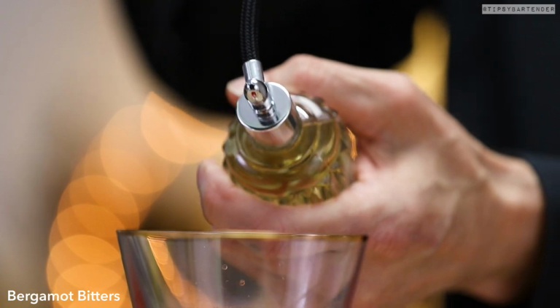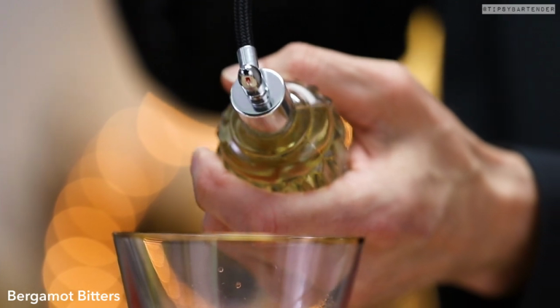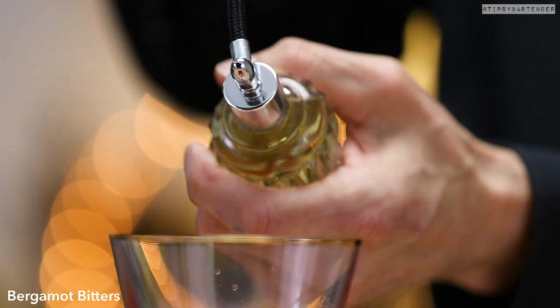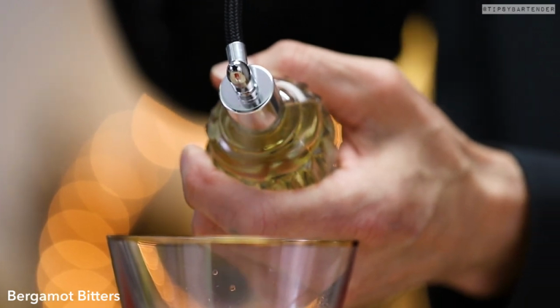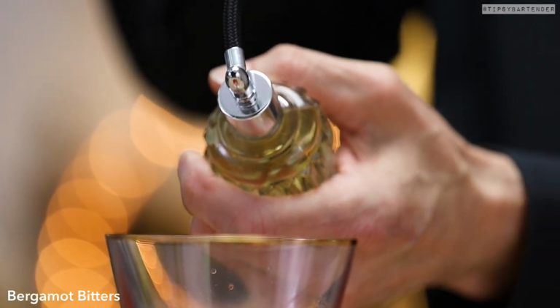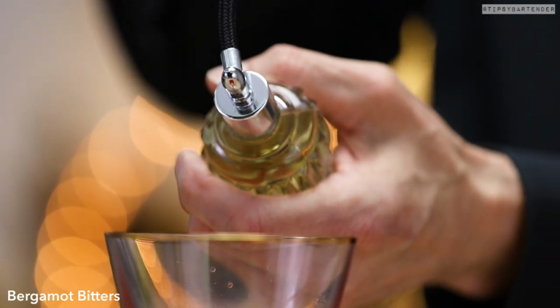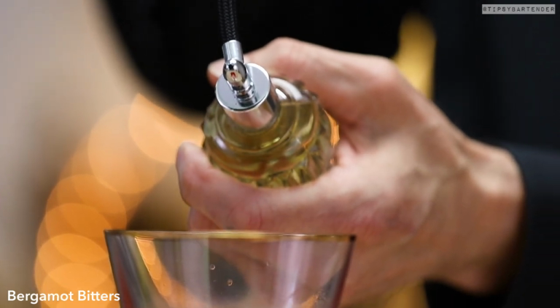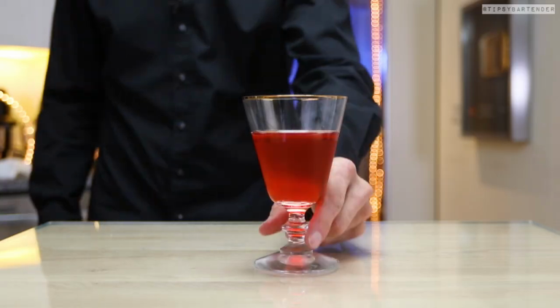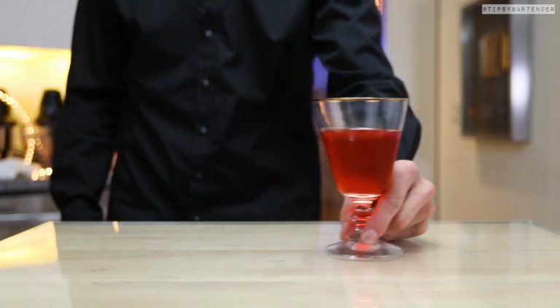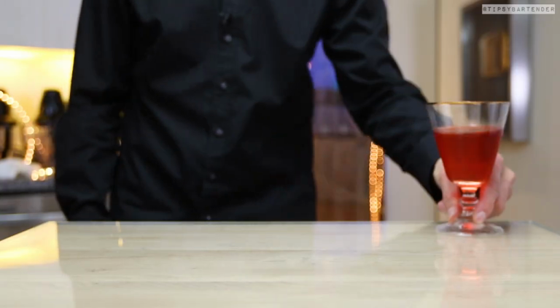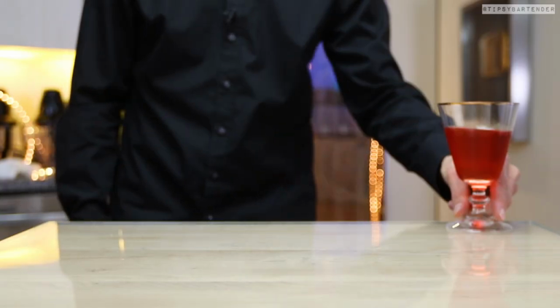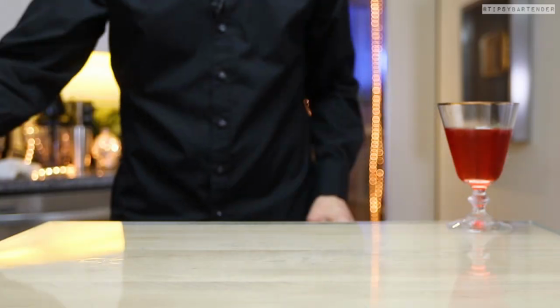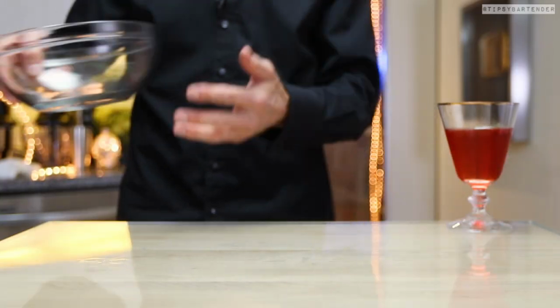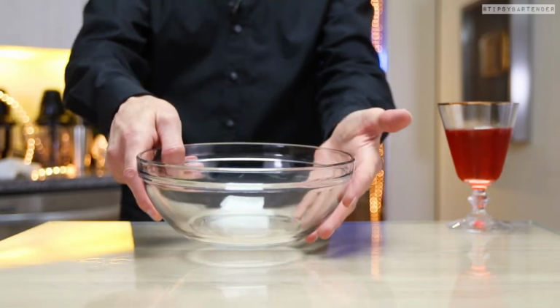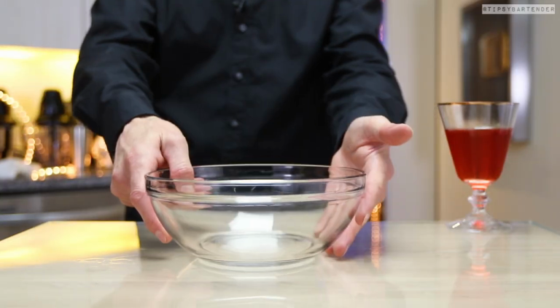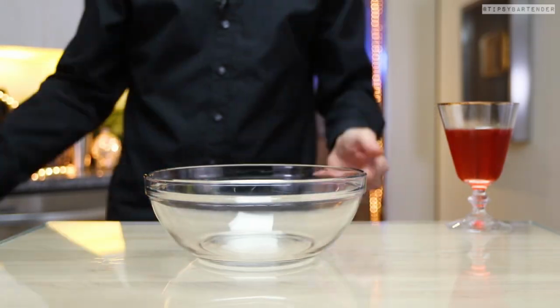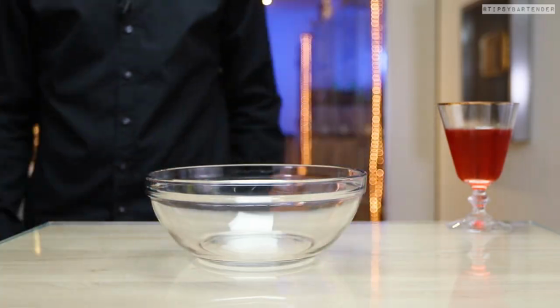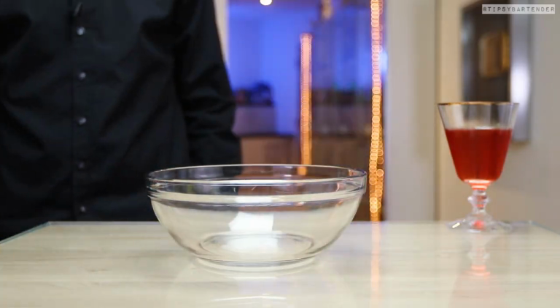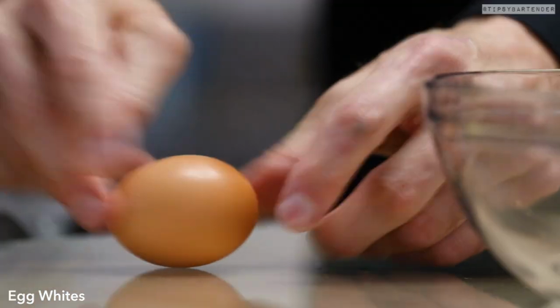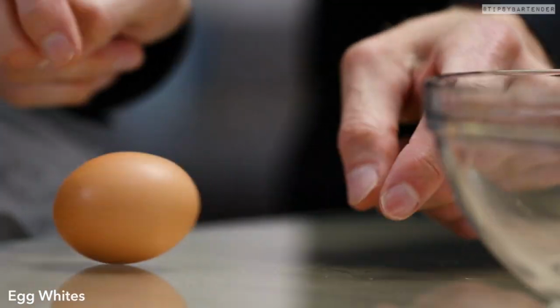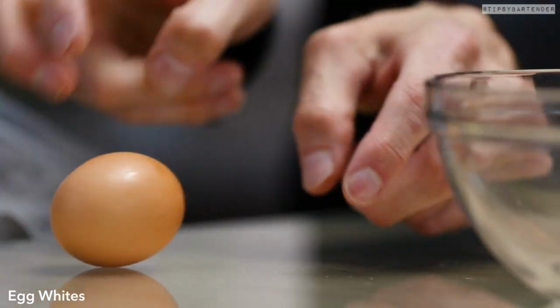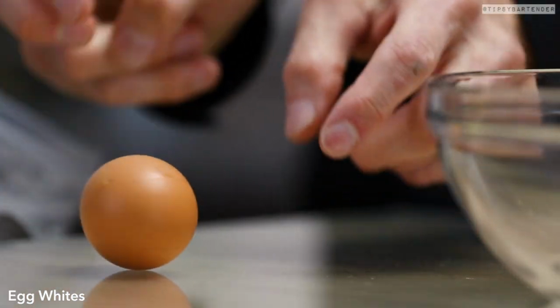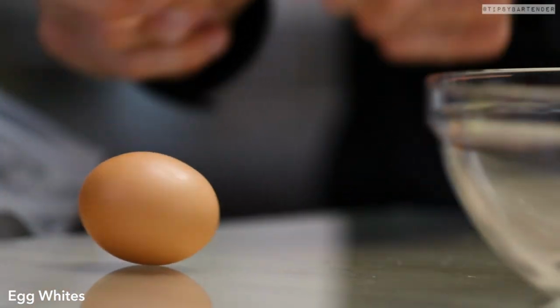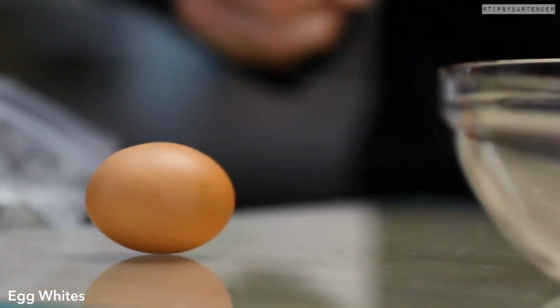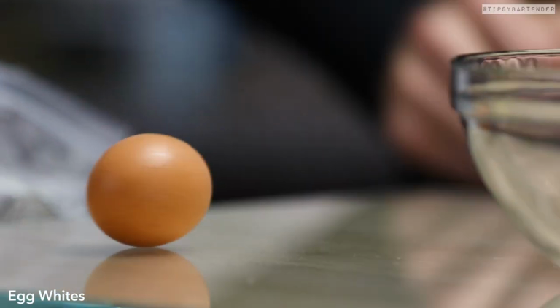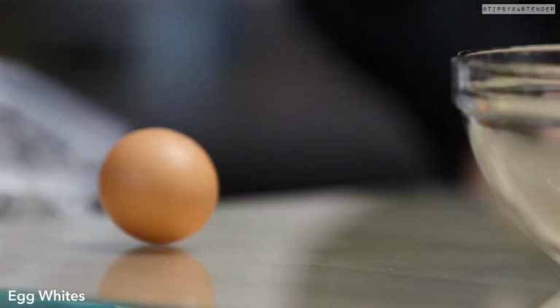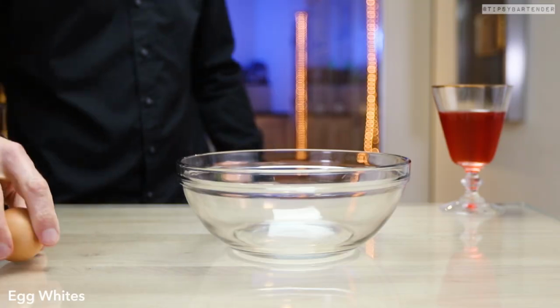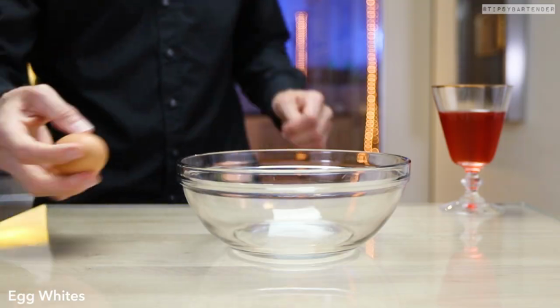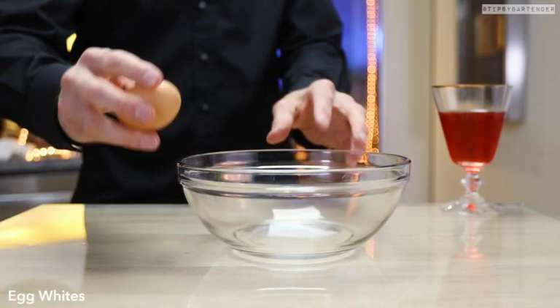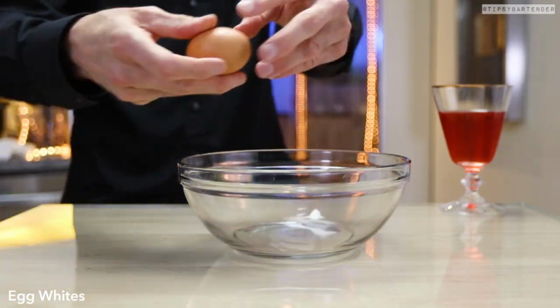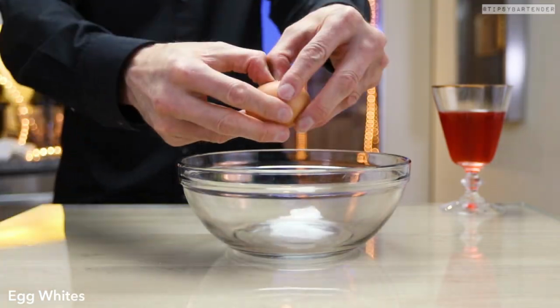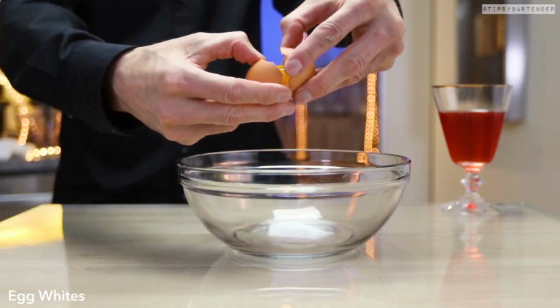Hit it with some bitters. He's spraying his on. There are different ways to add bitters to a drink.